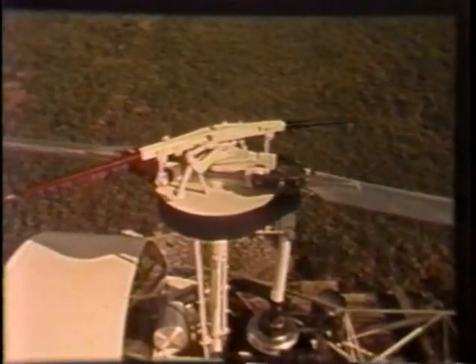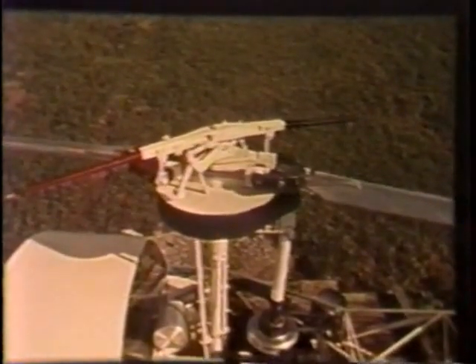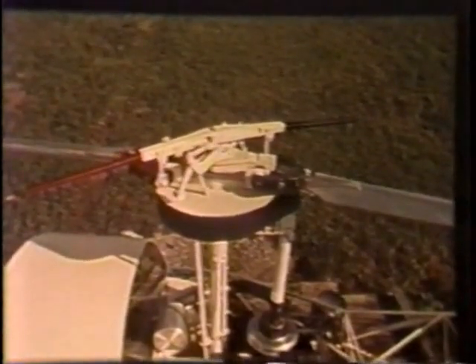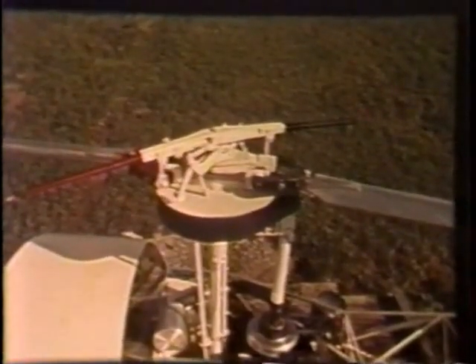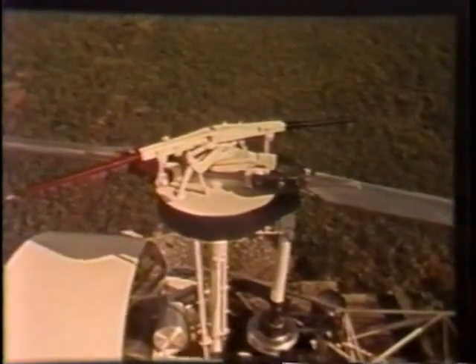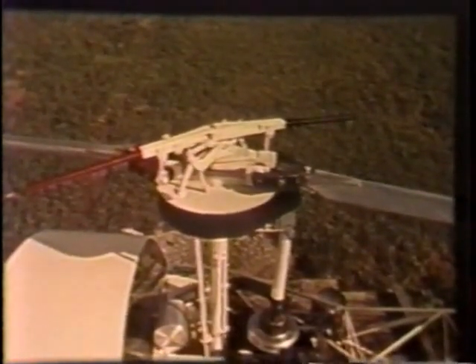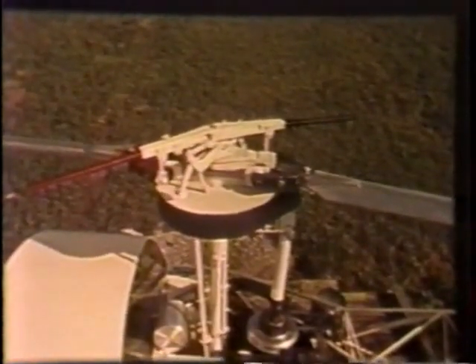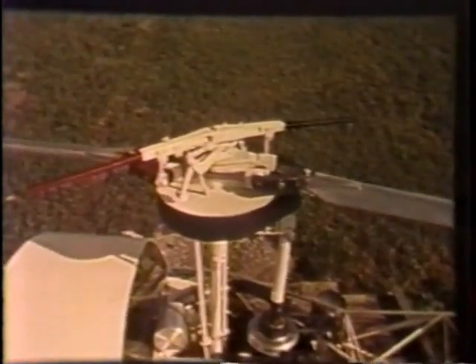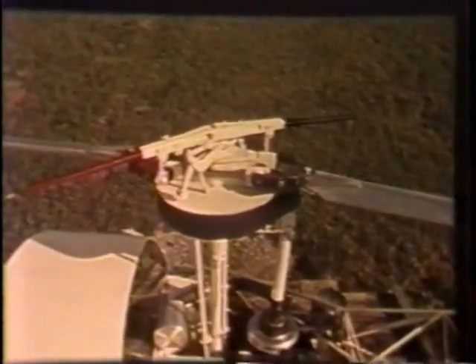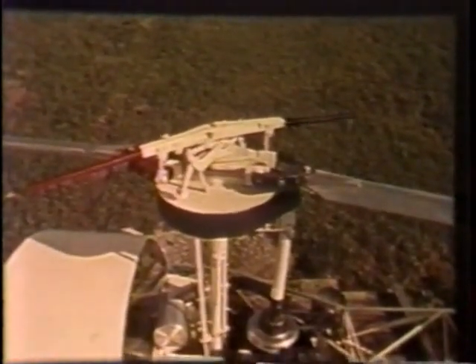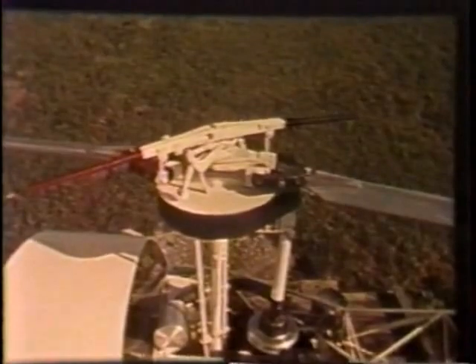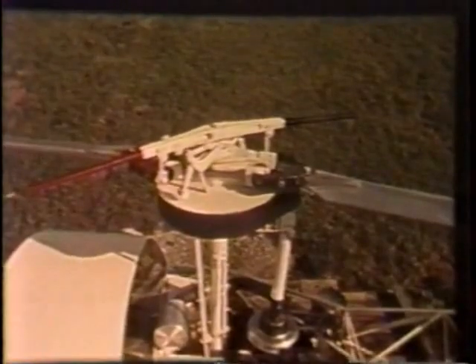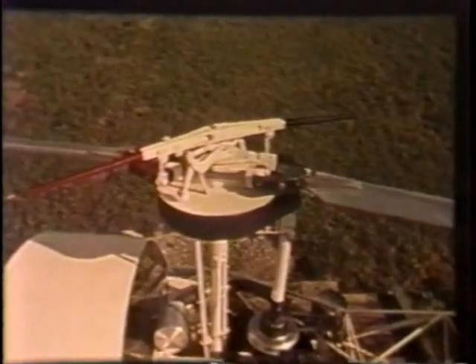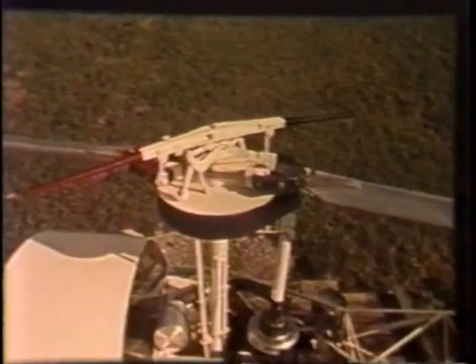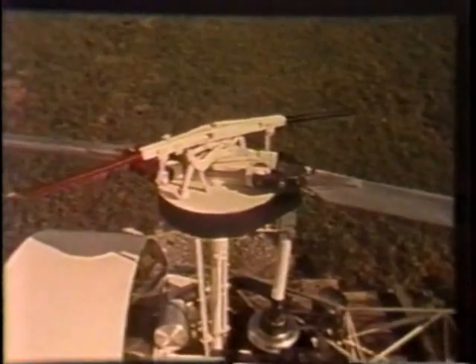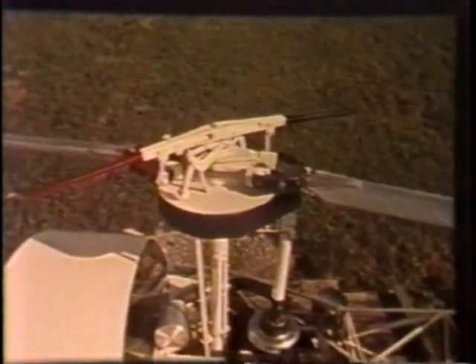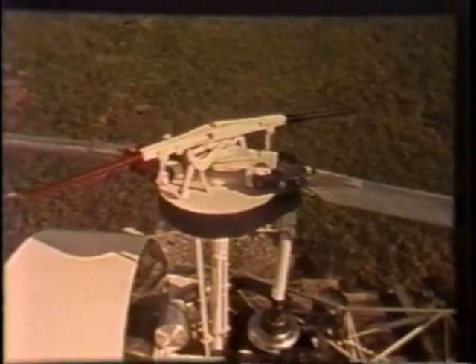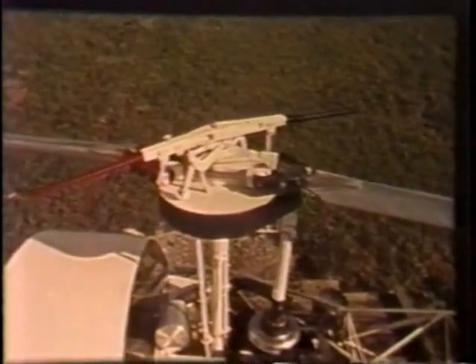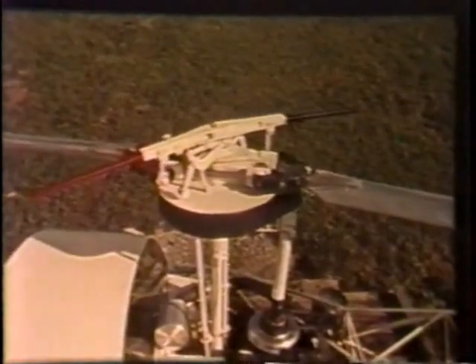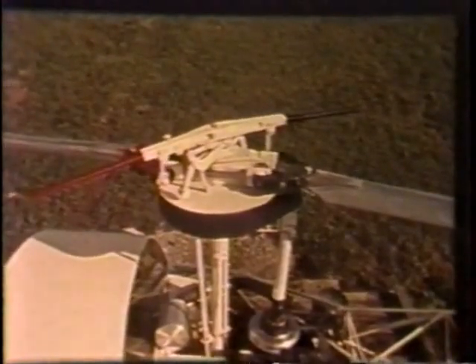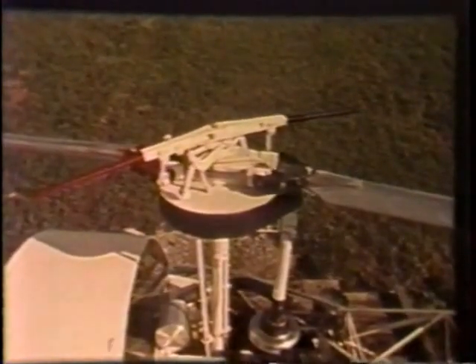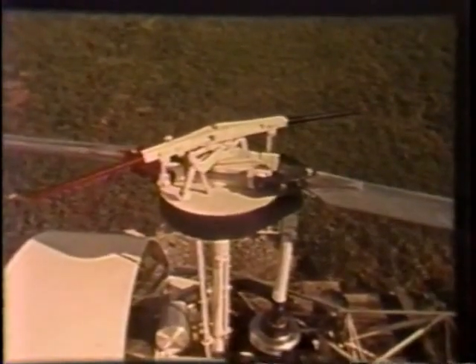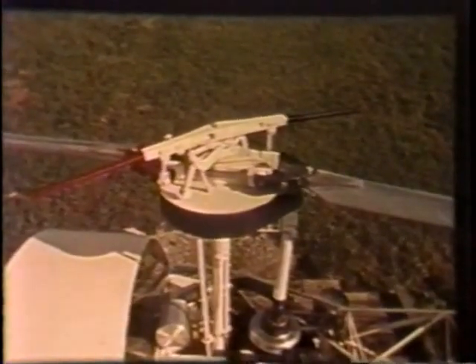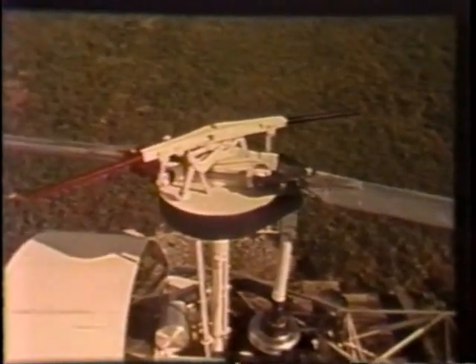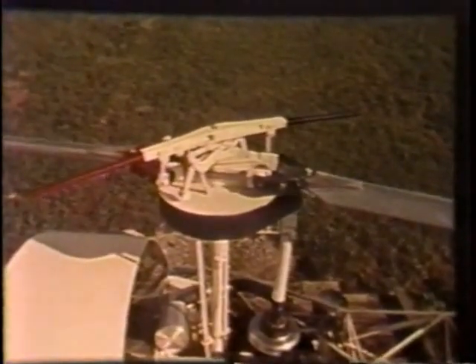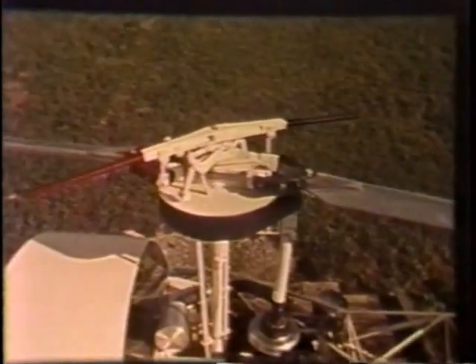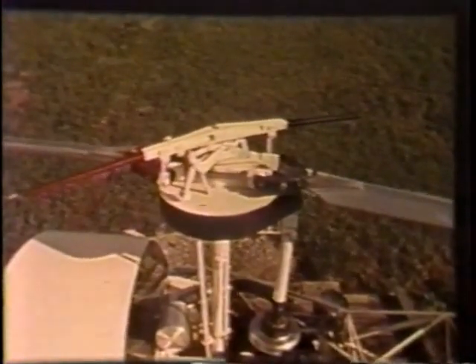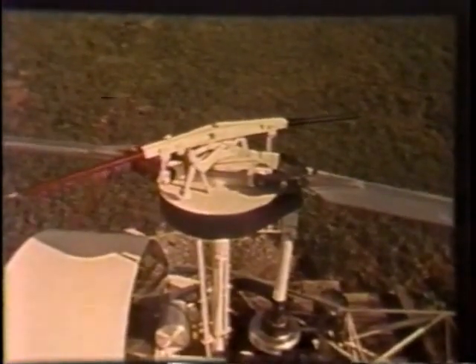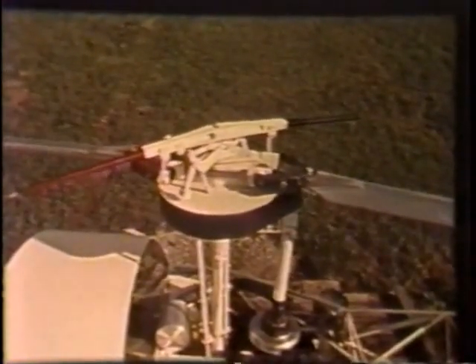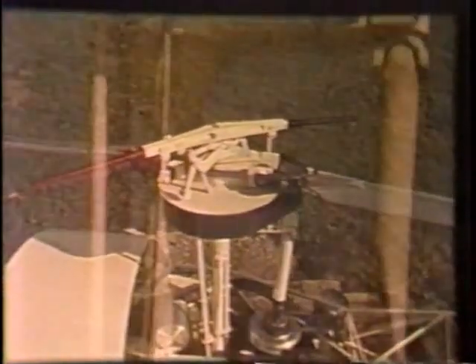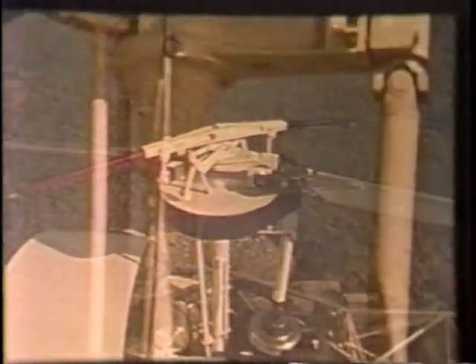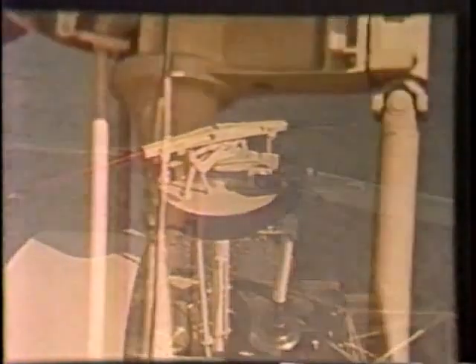An integral control gyro bar enhances stability. Fatigue-loaded parts, such as rotor hubs, blades, and control mechanisms, are designed for infinite life.